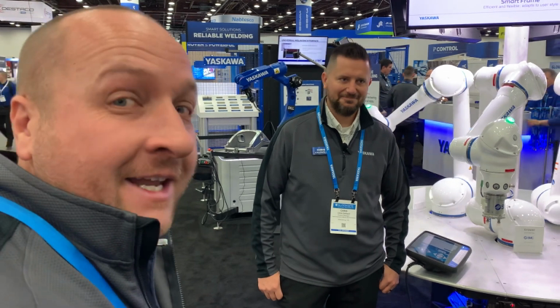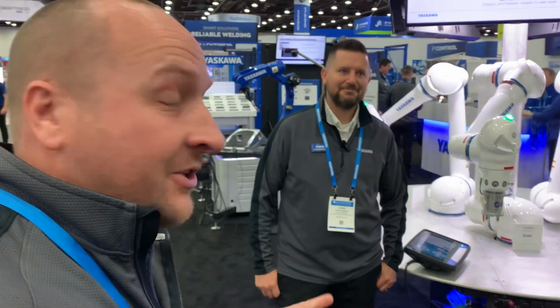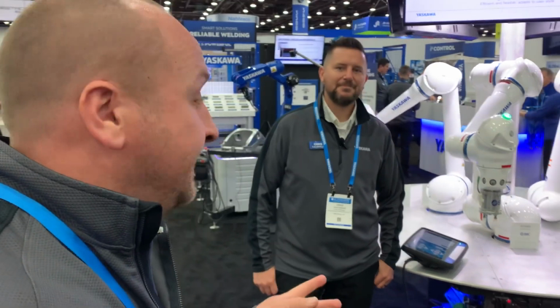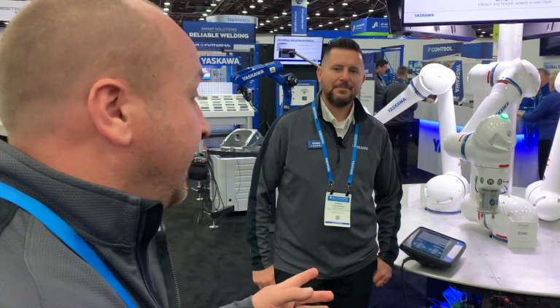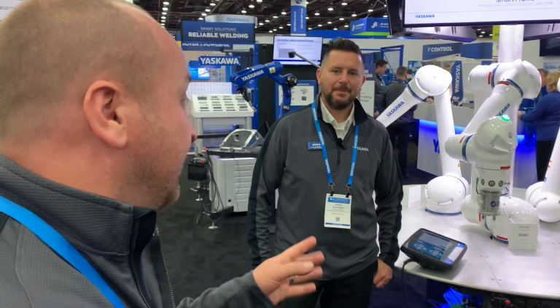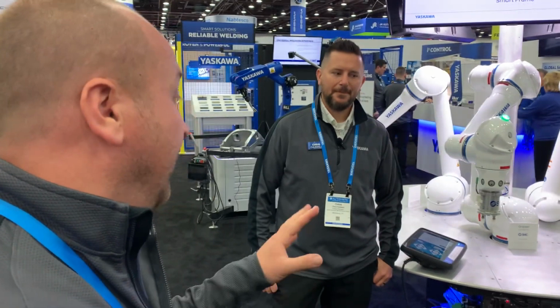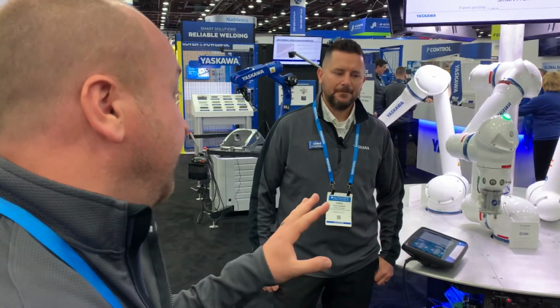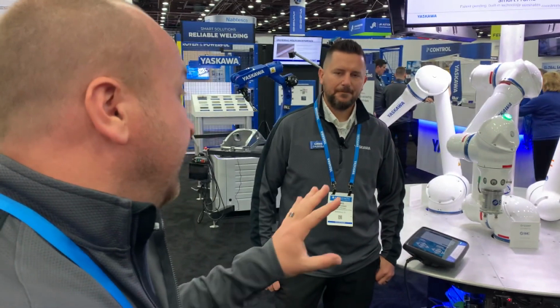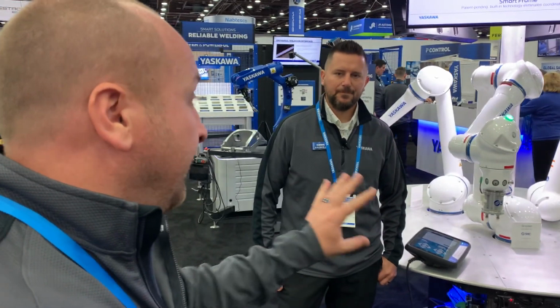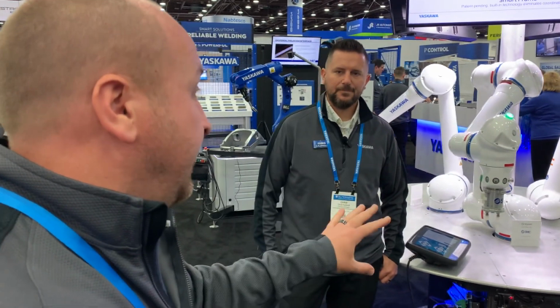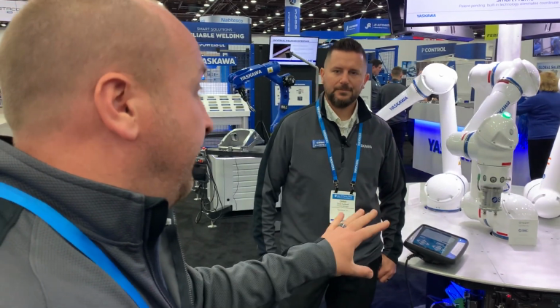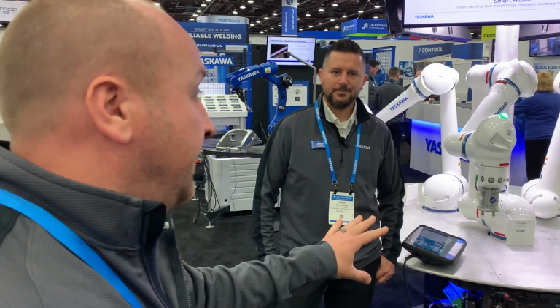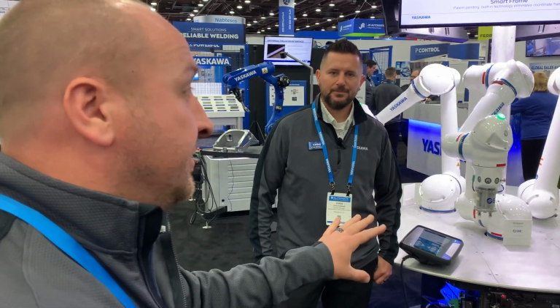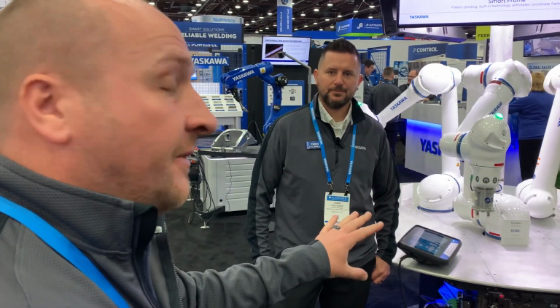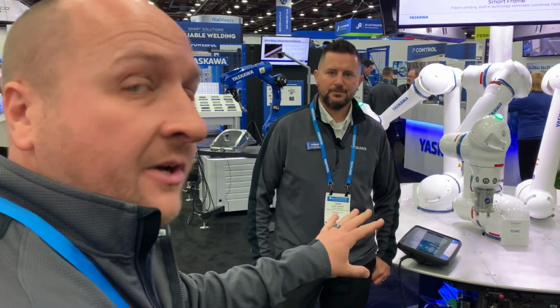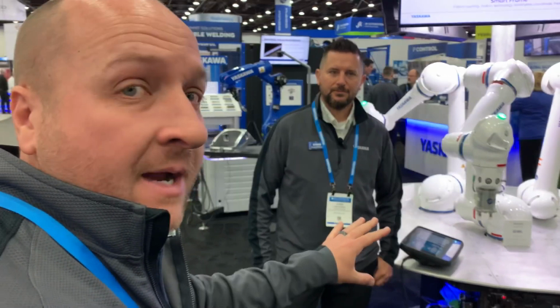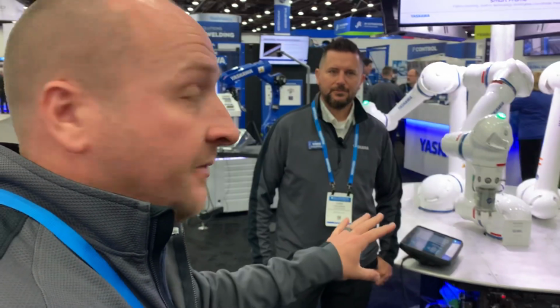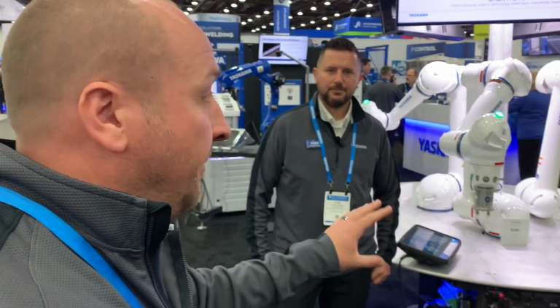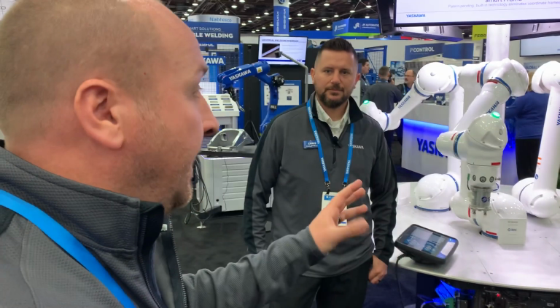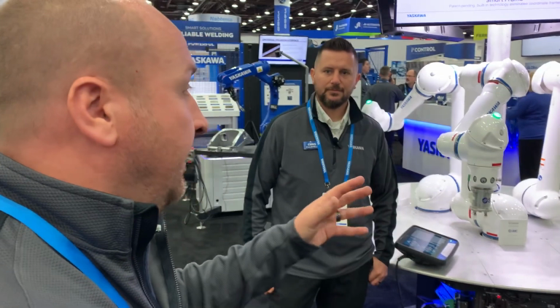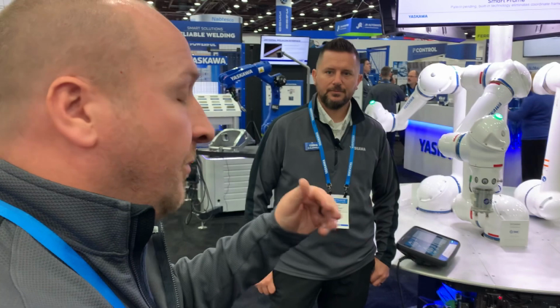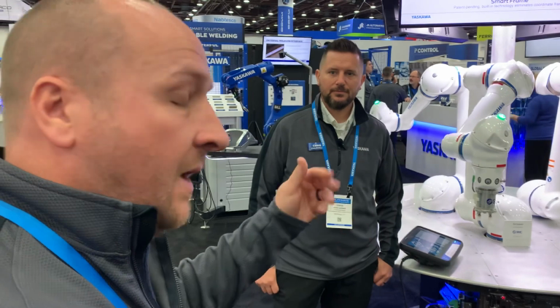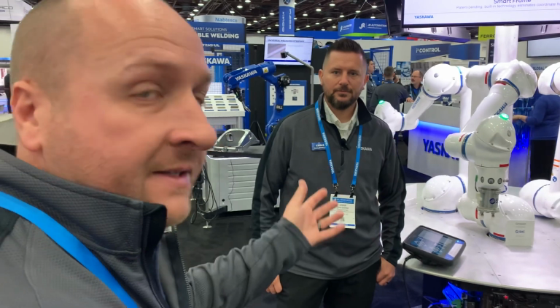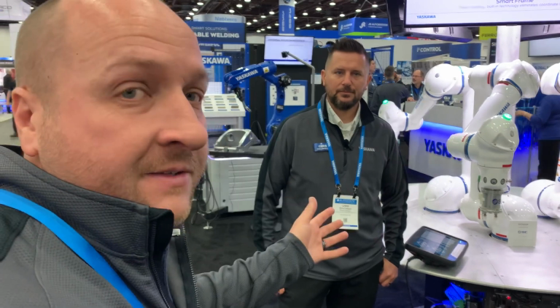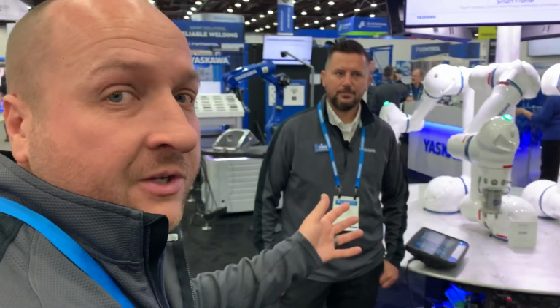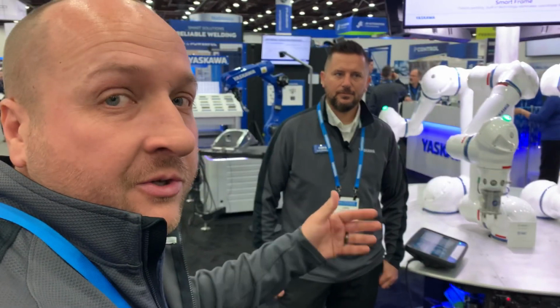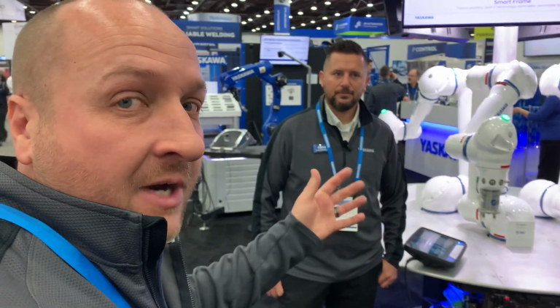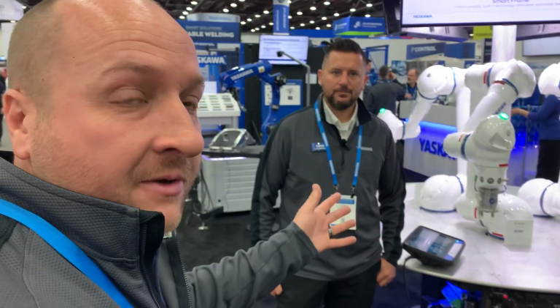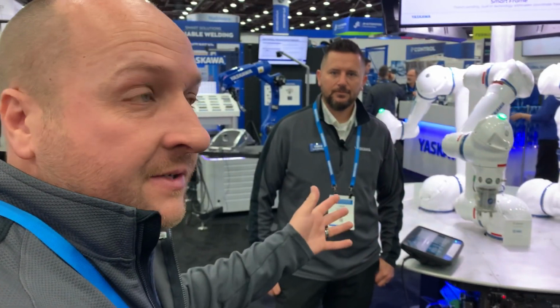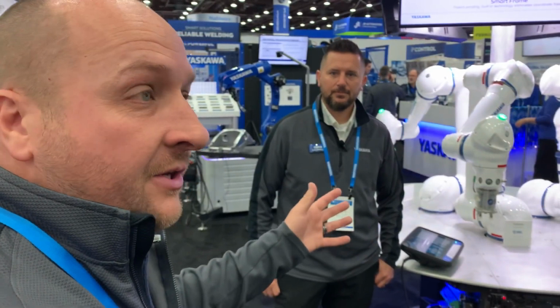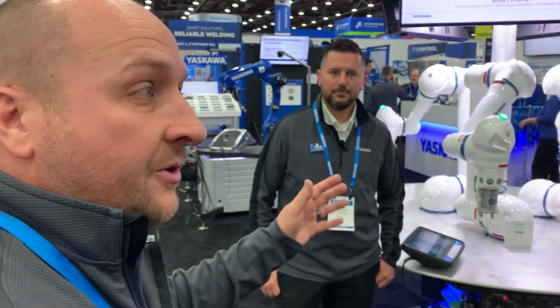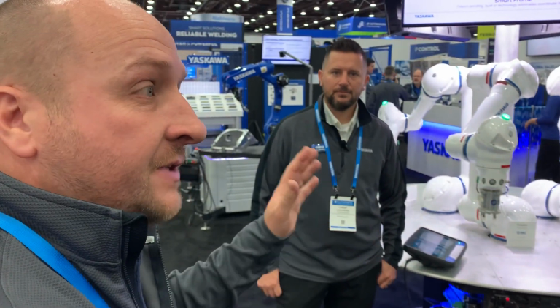He's going to take us through some of the key features of our collaborative robot, why it's easy to use, and how it's easy to use. So with that, Chris, what do we got?